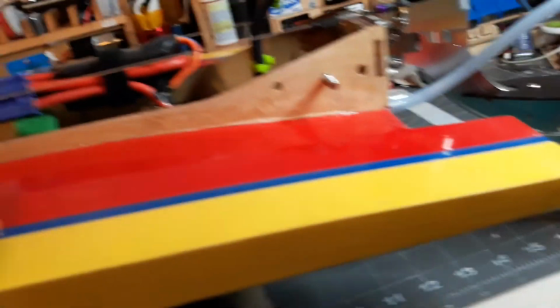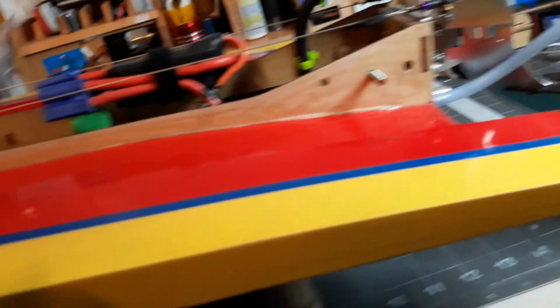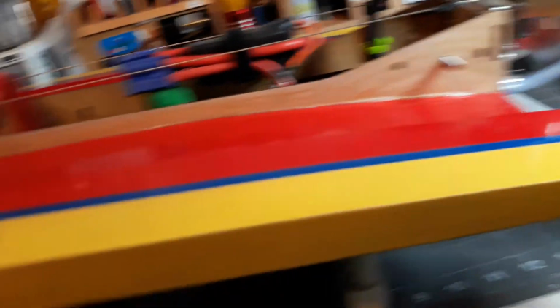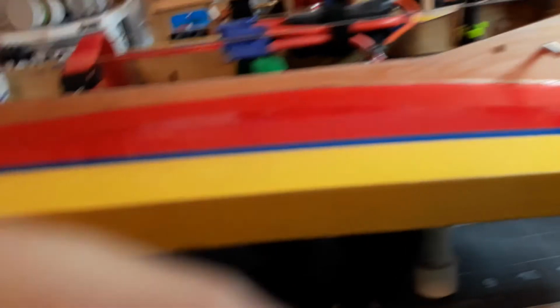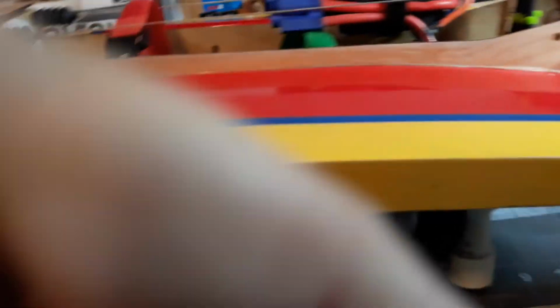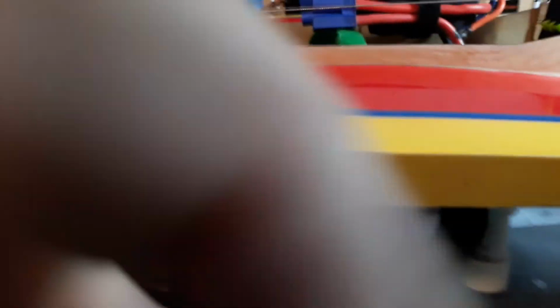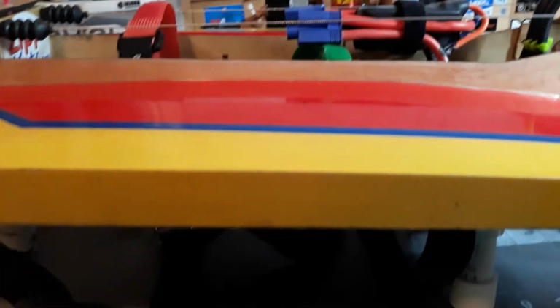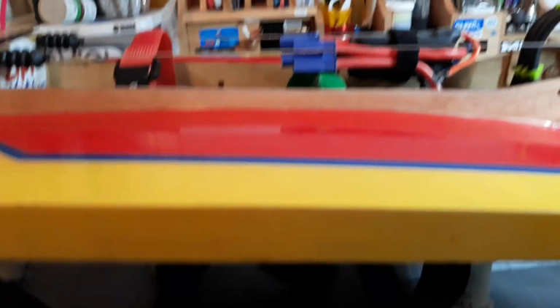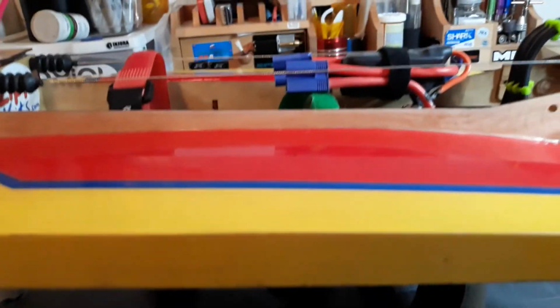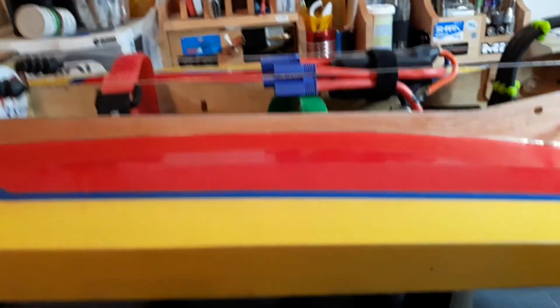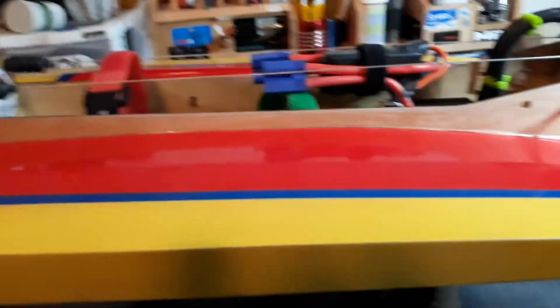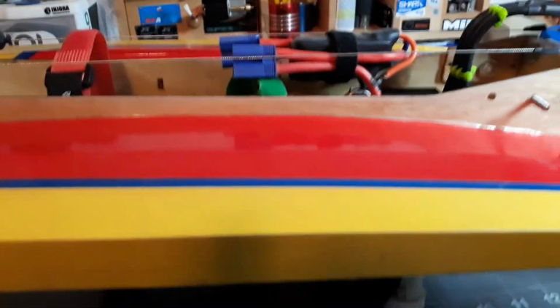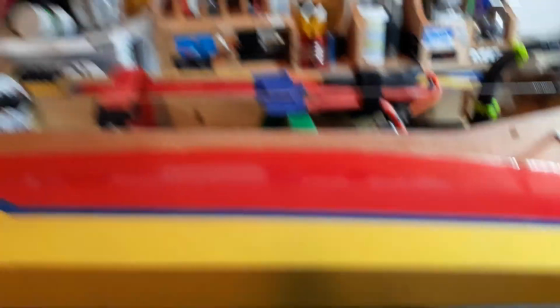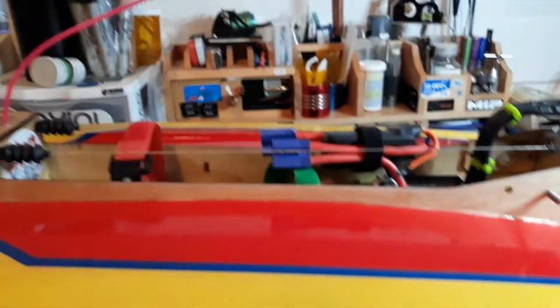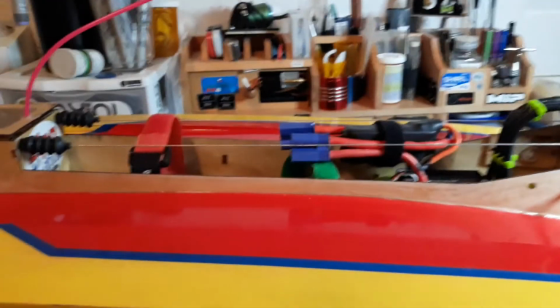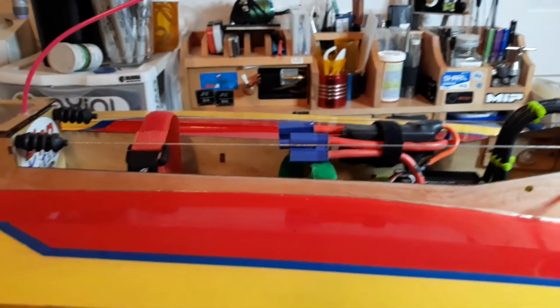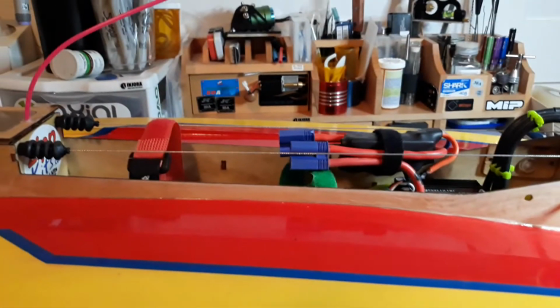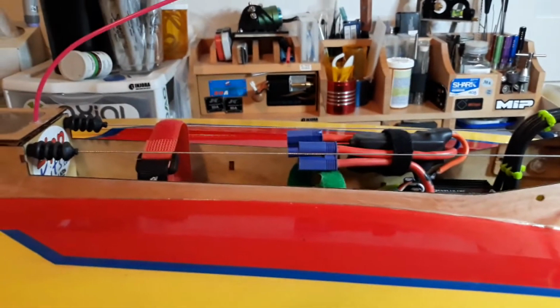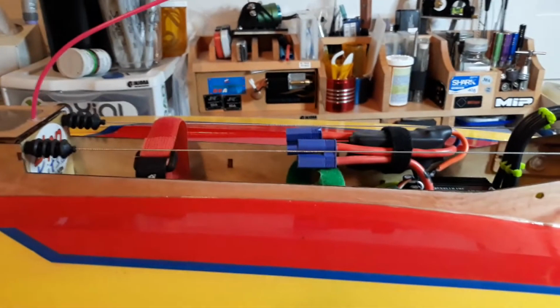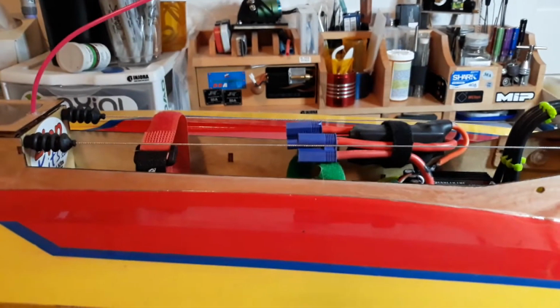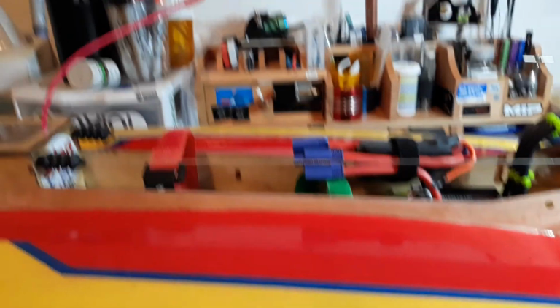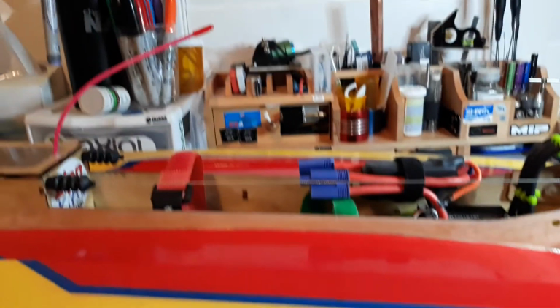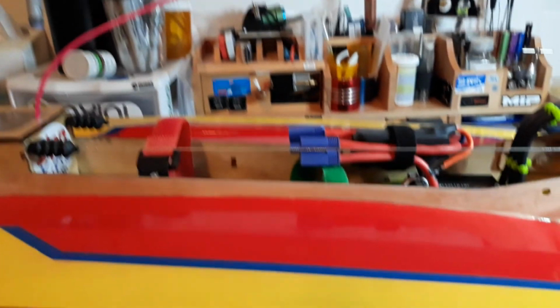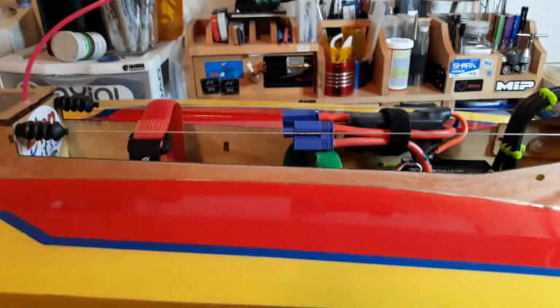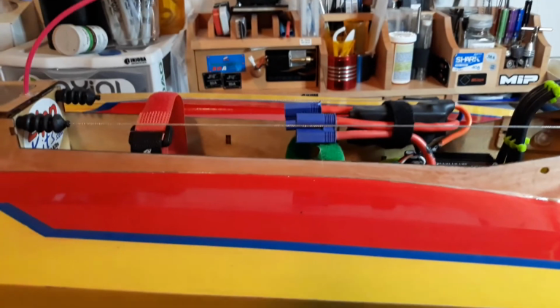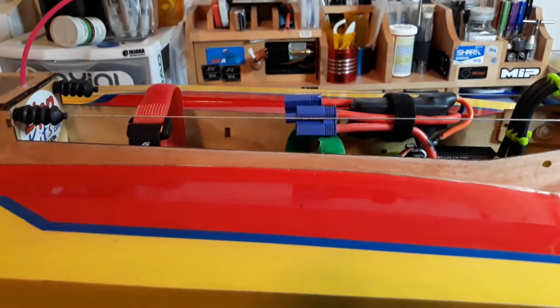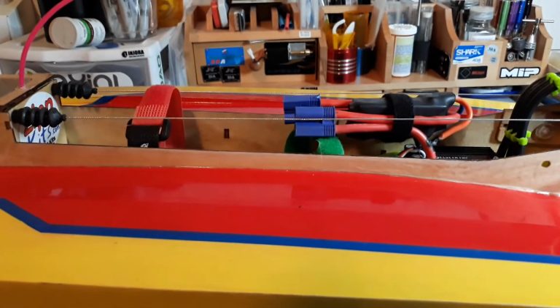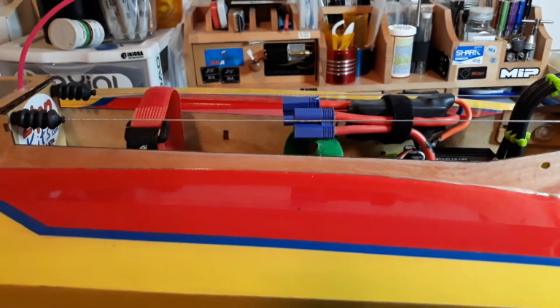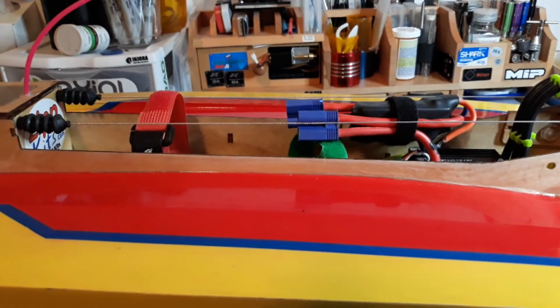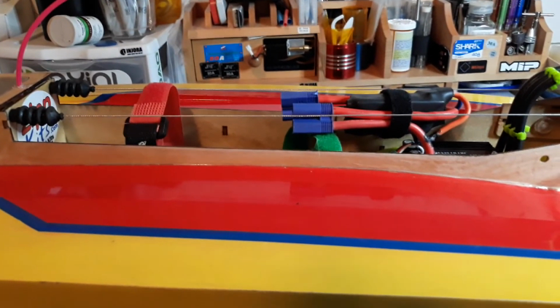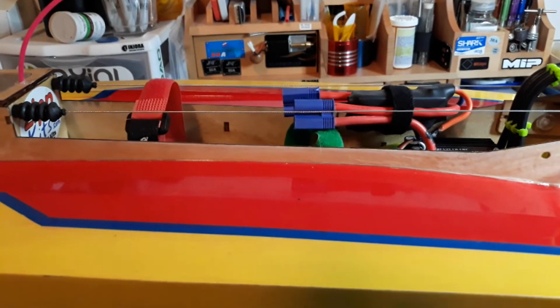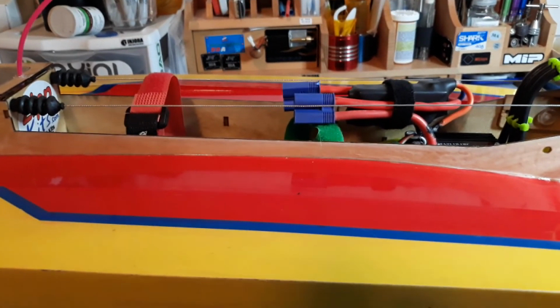Anyway, thank you very much. That's a Vinnie built boat. Maybe I'll do more — I don't know, I'm new at this YouTube thing. All right, we'll see you next time. Bye.